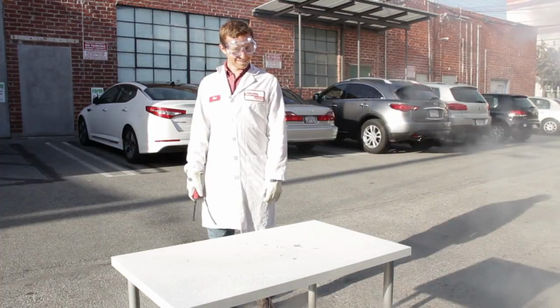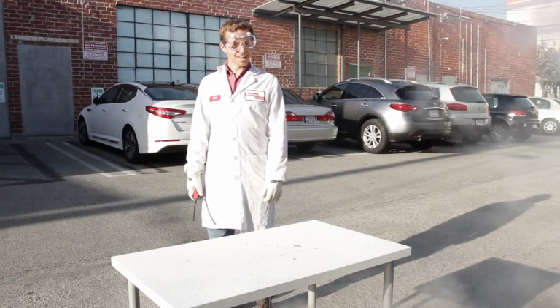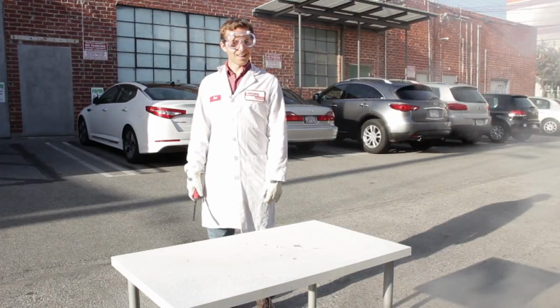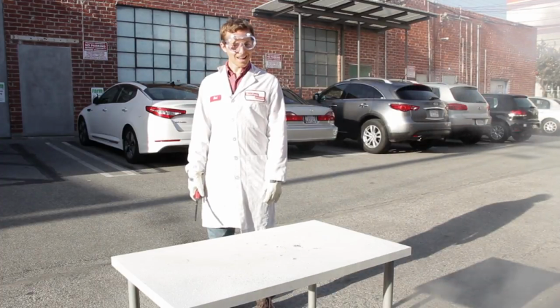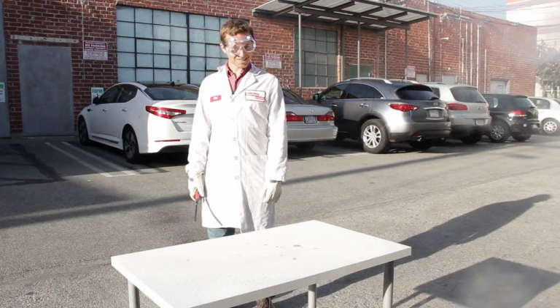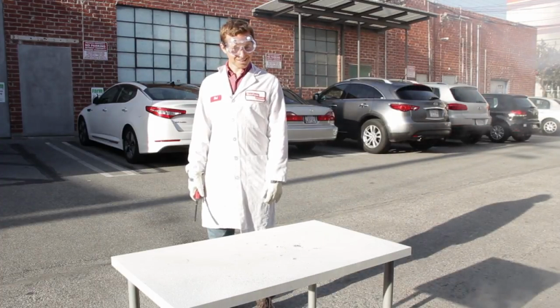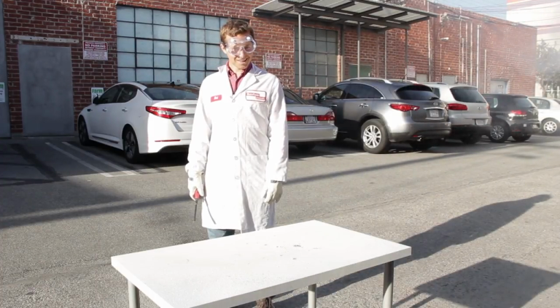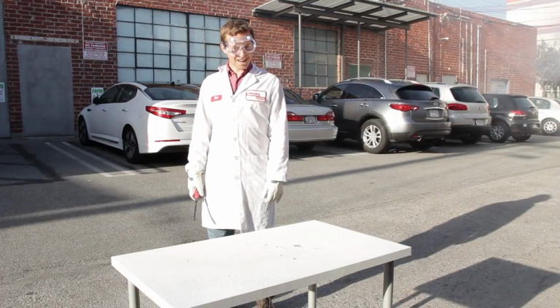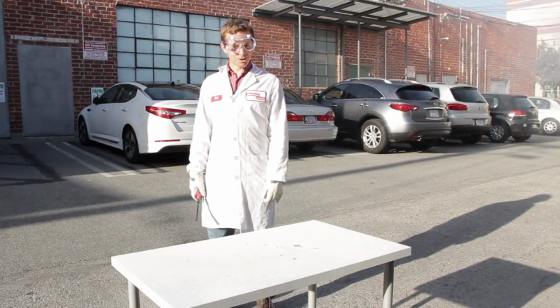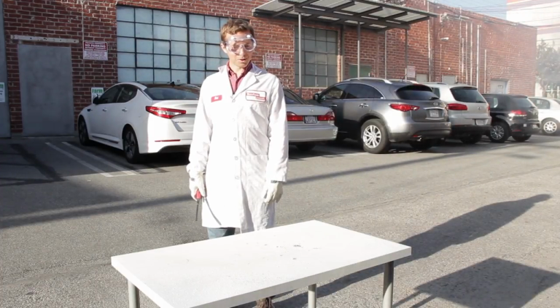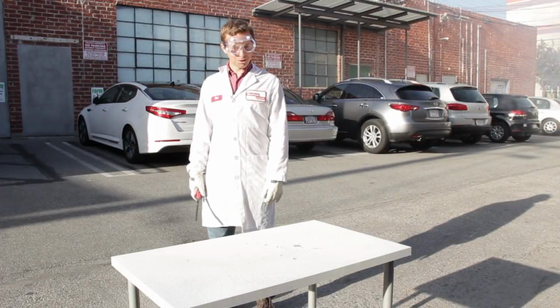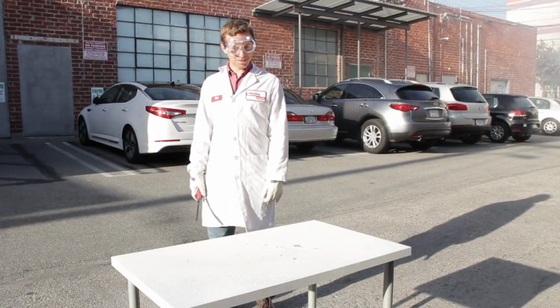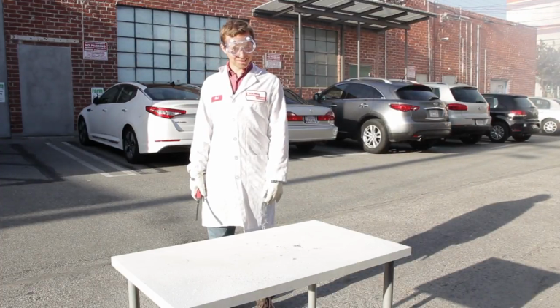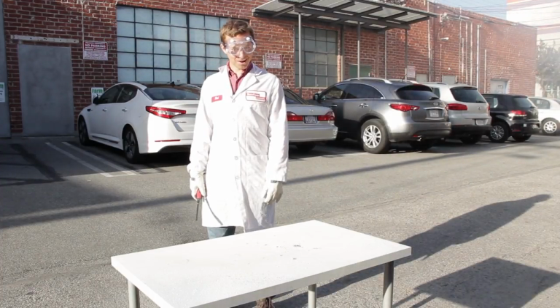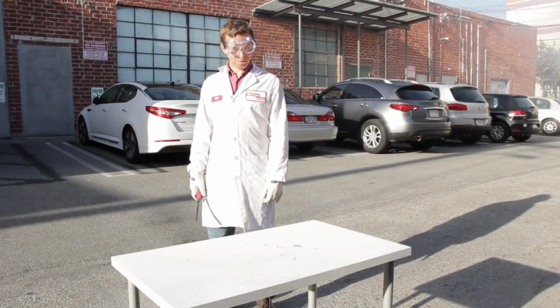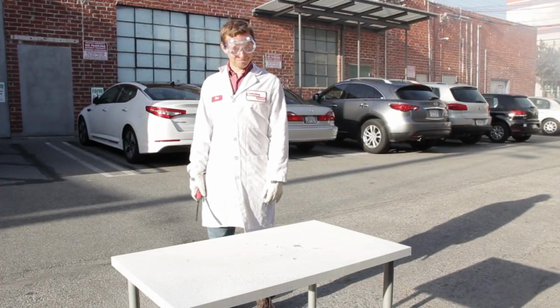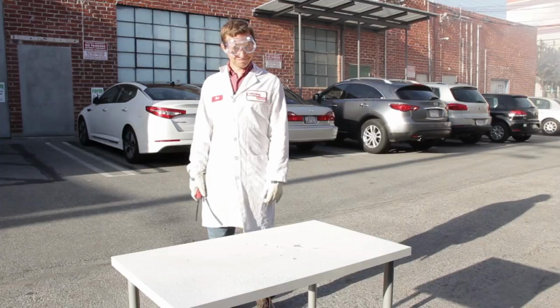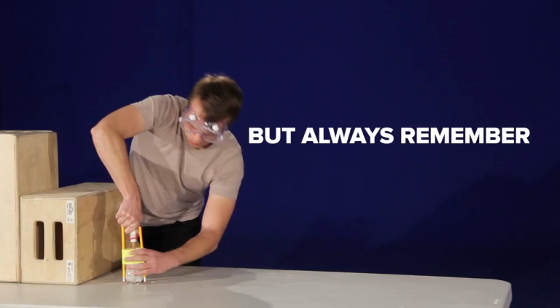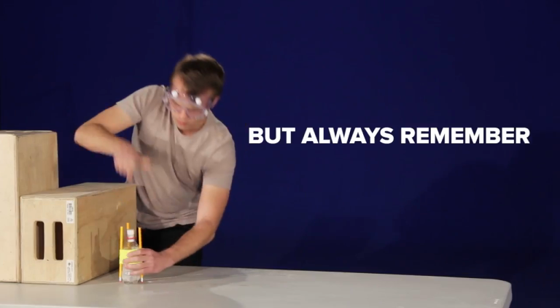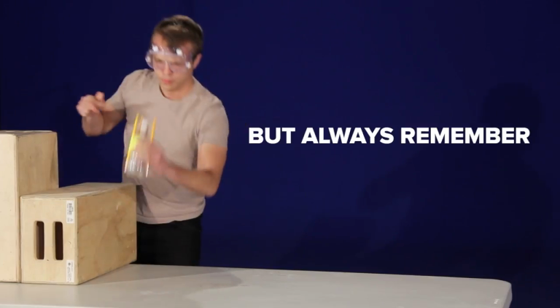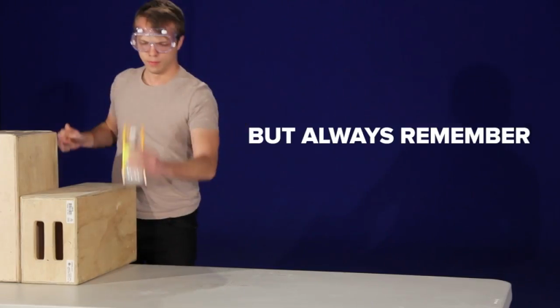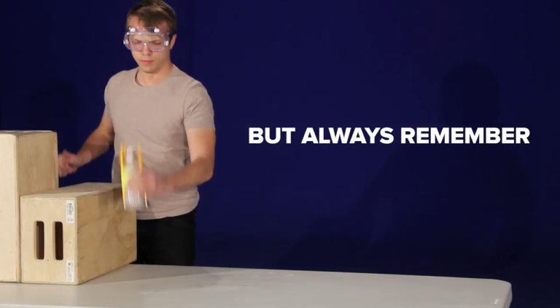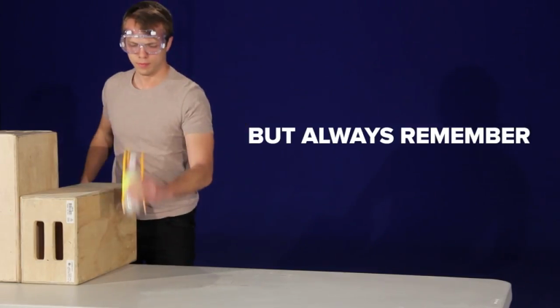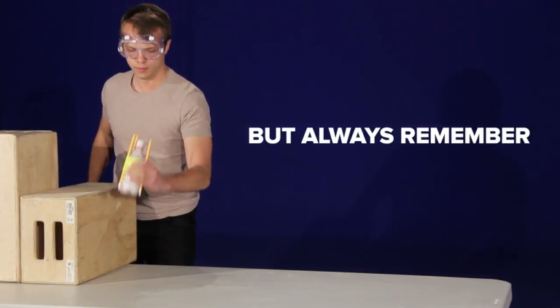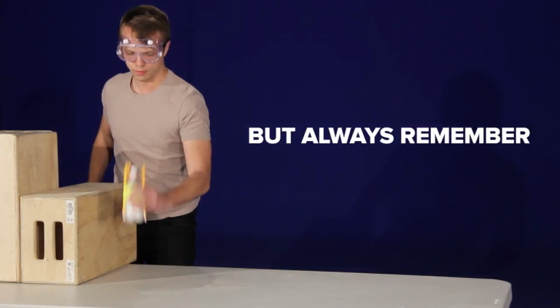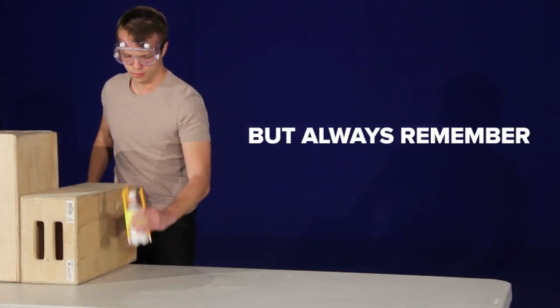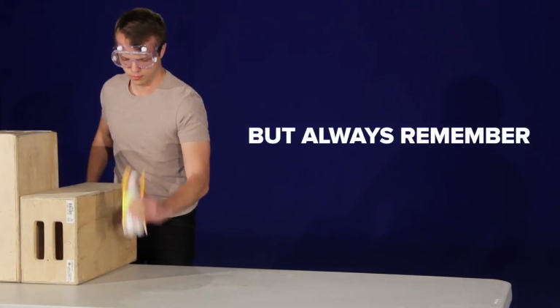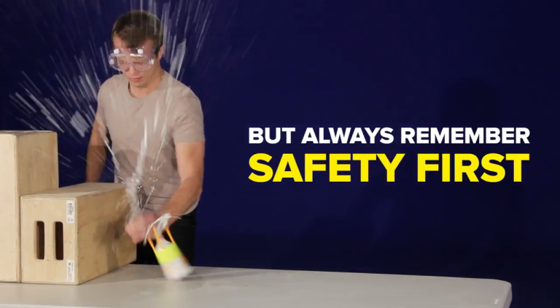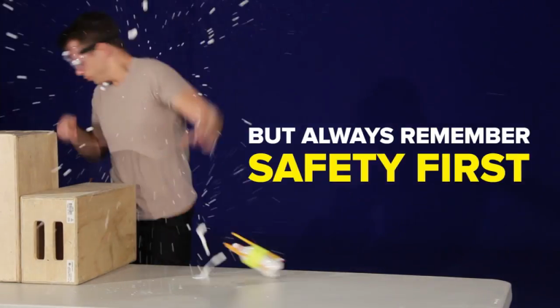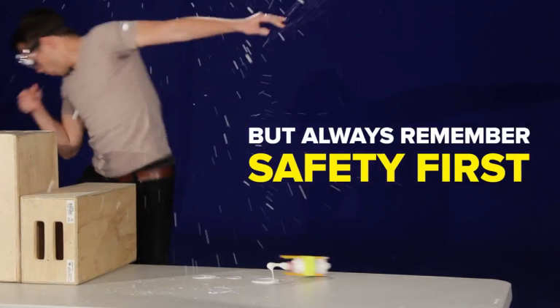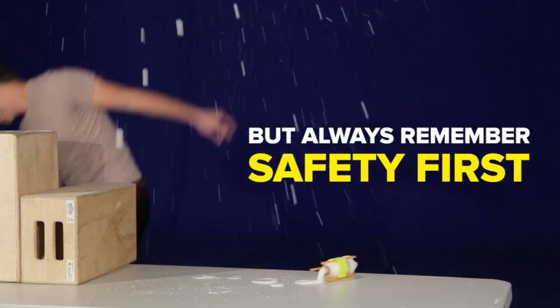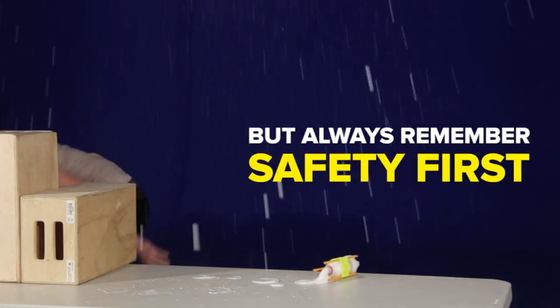And that's how you explode things at home.